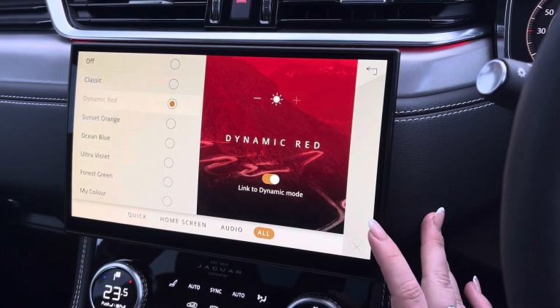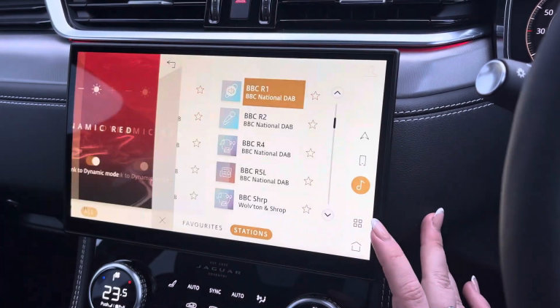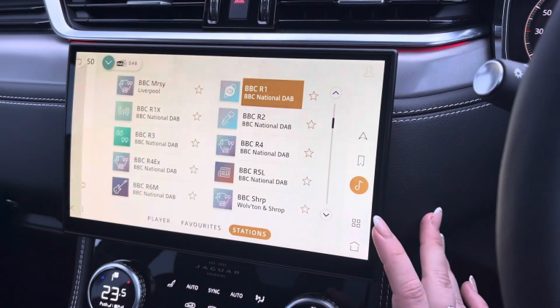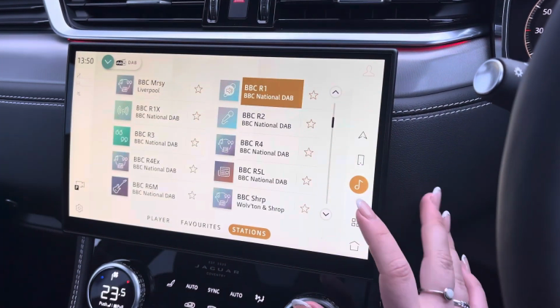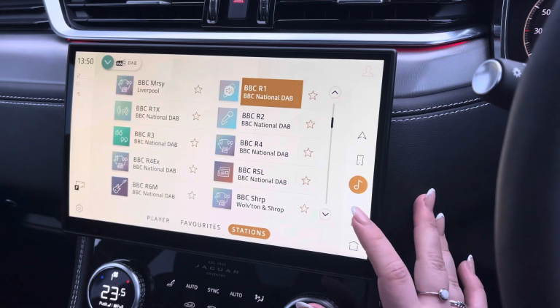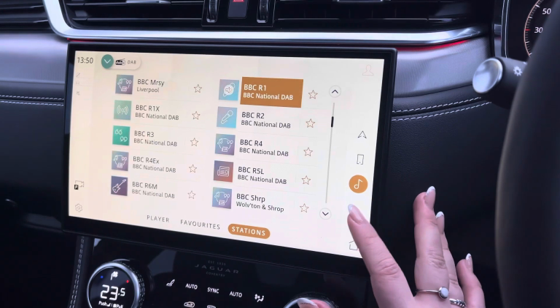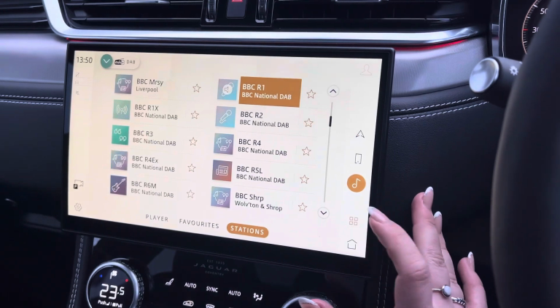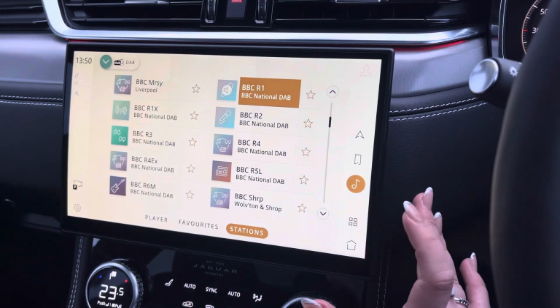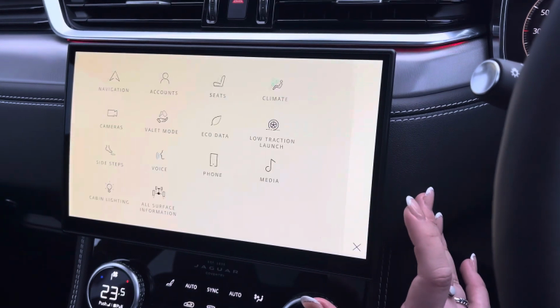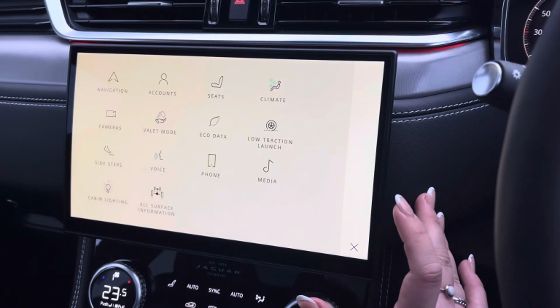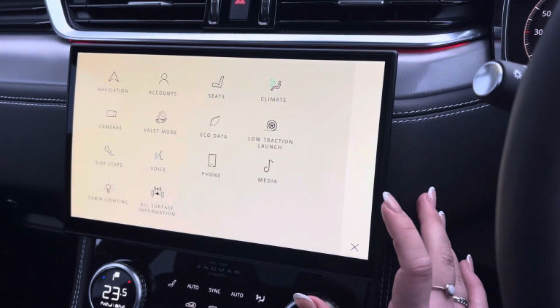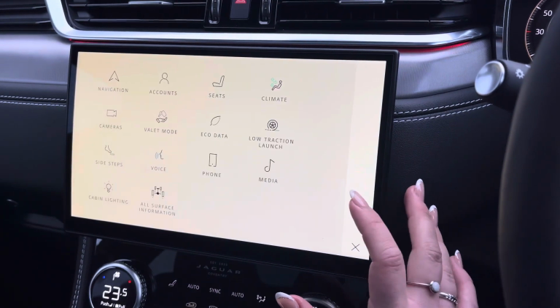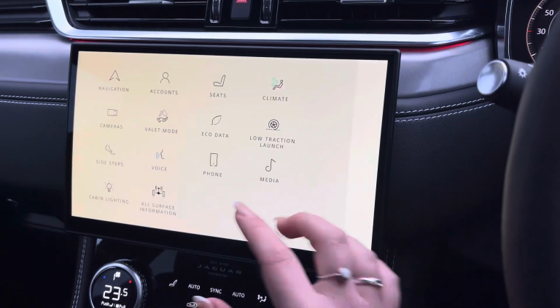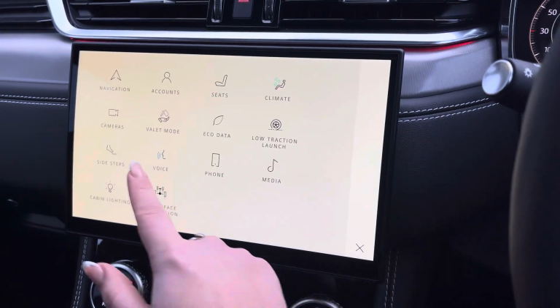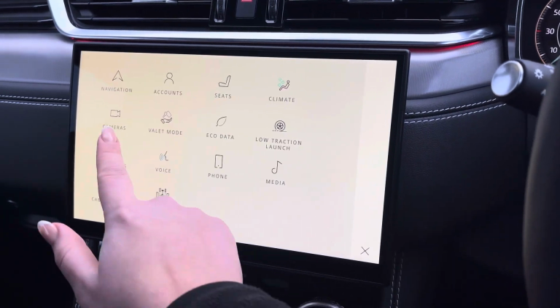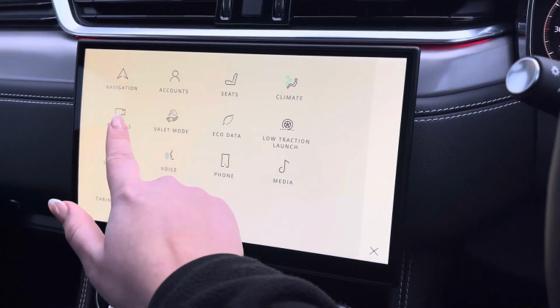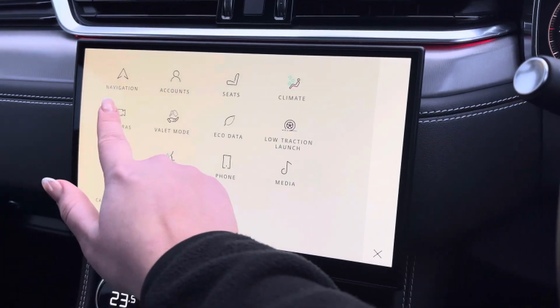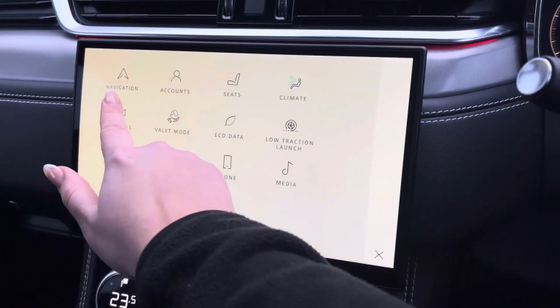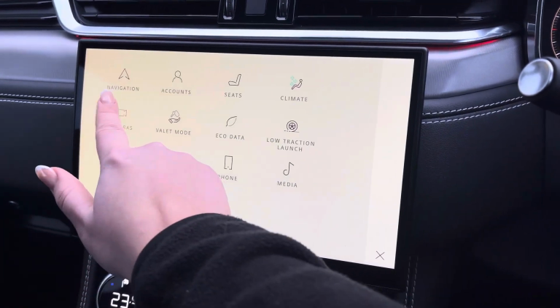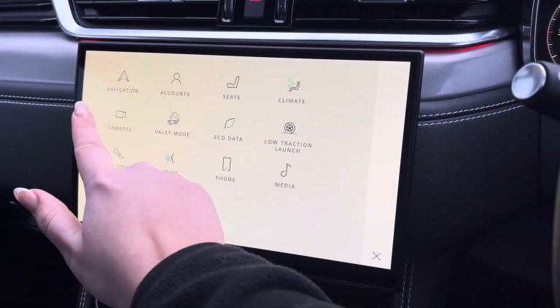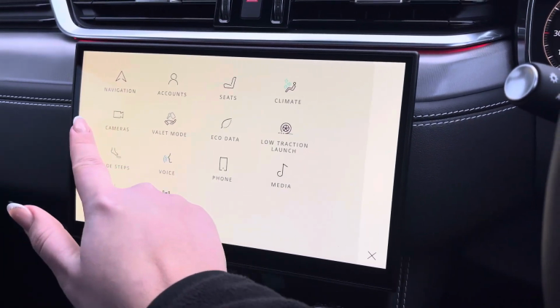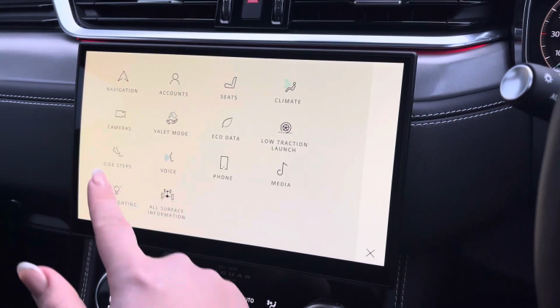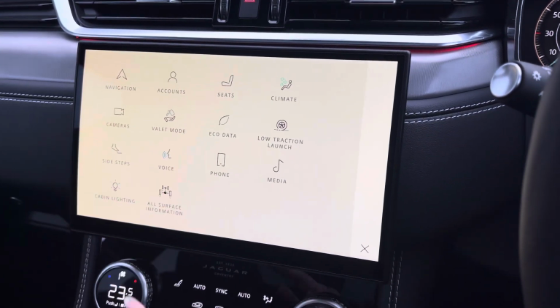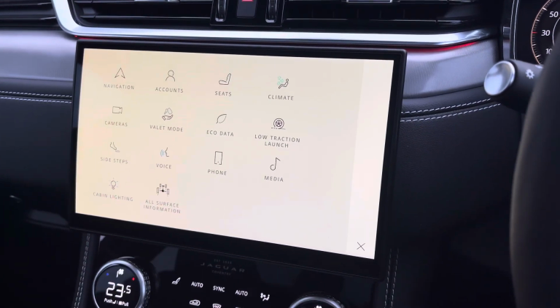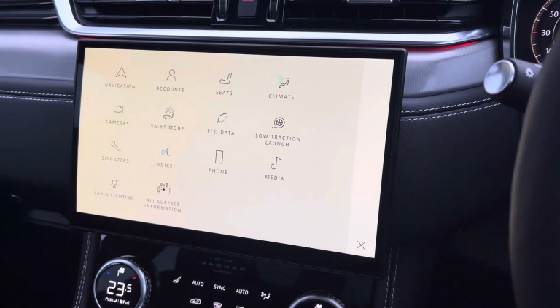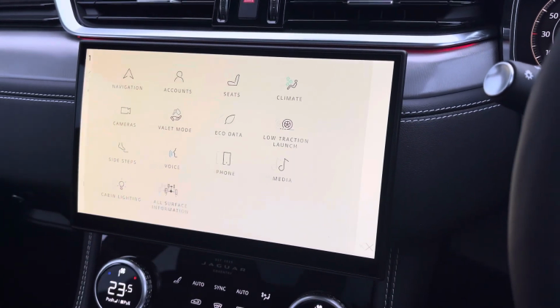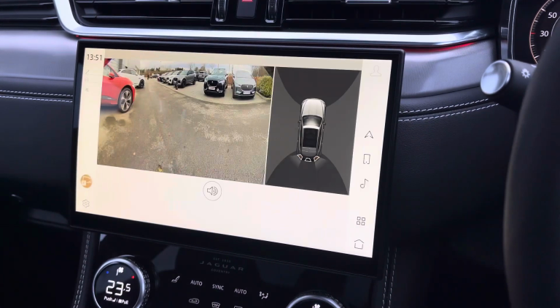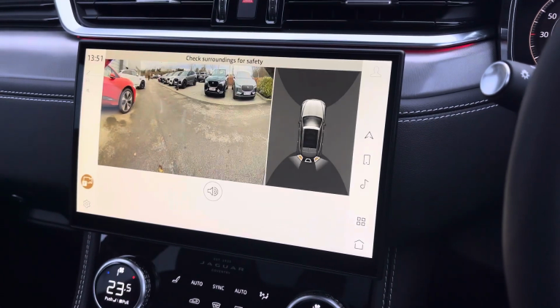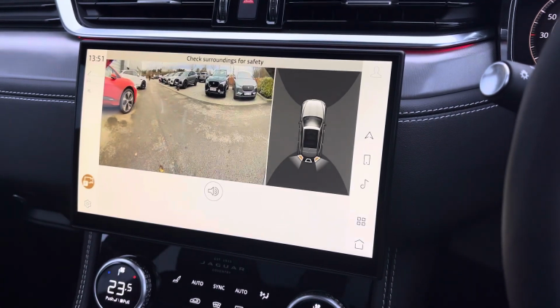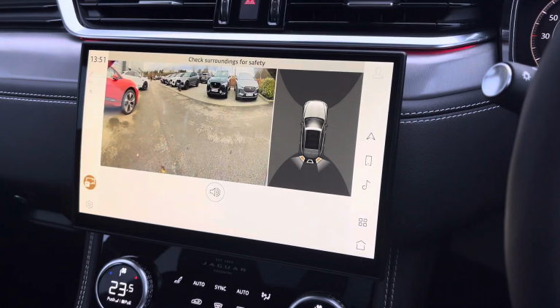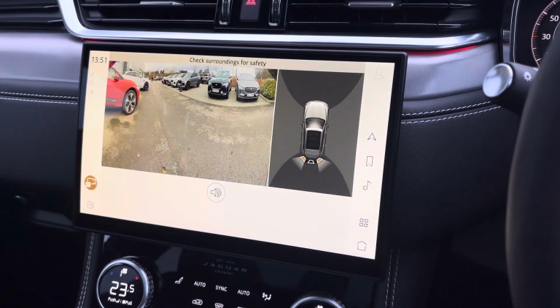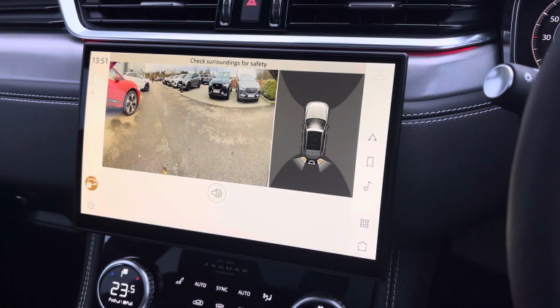Alleviating all of your parking worries, we have the rear view parking camera with the parking display screen, and front and rear parking sensors.